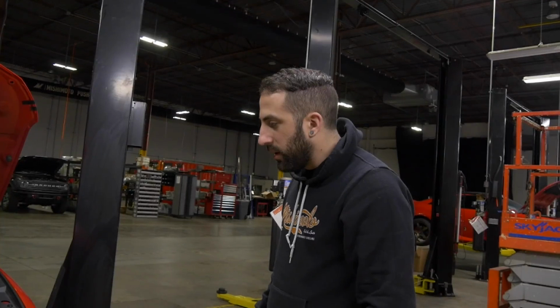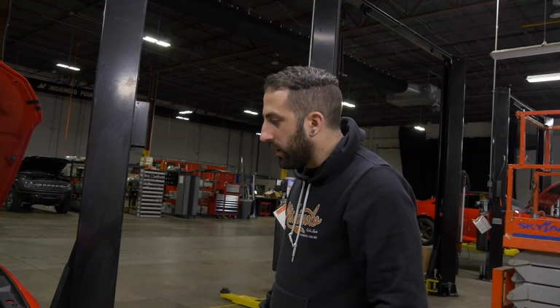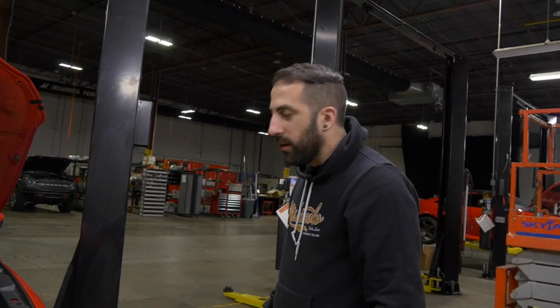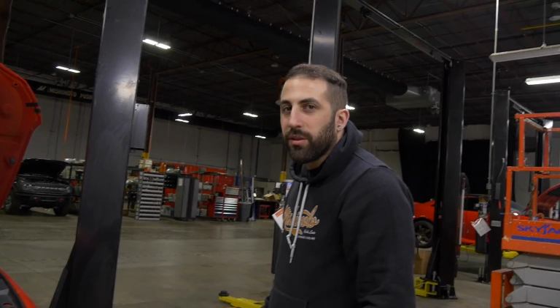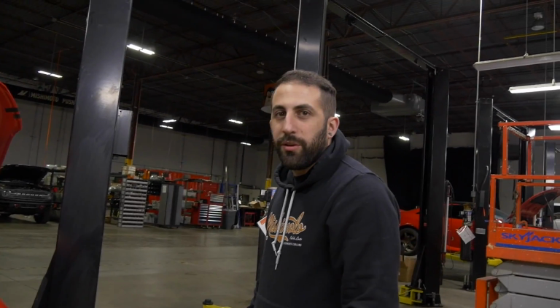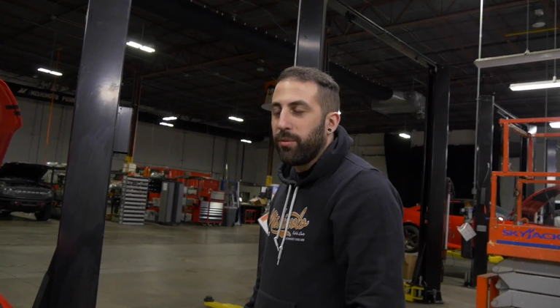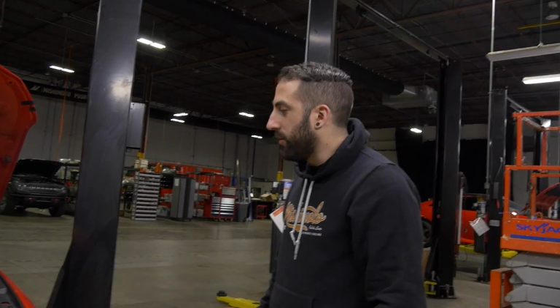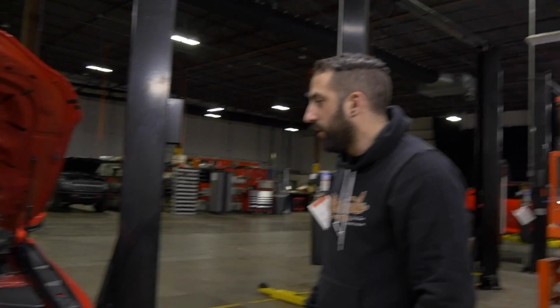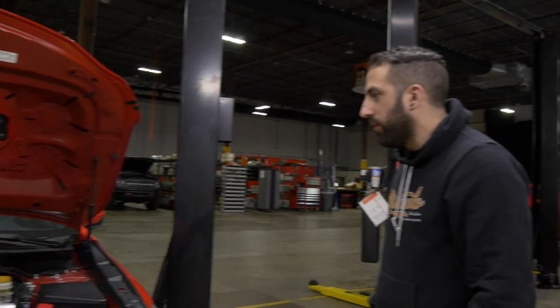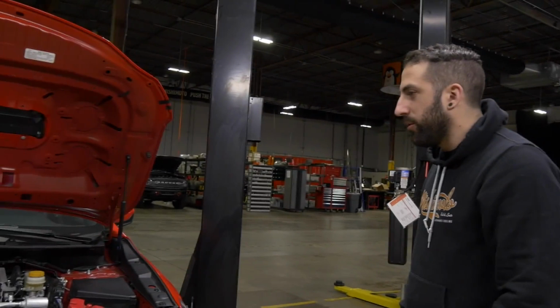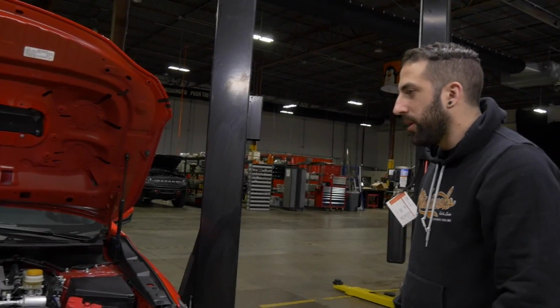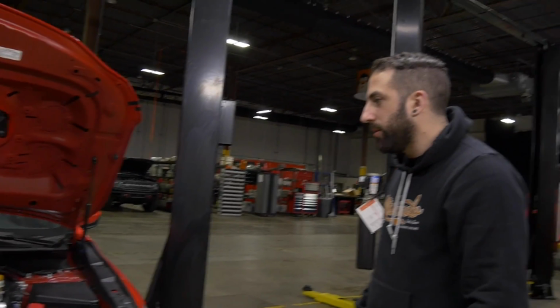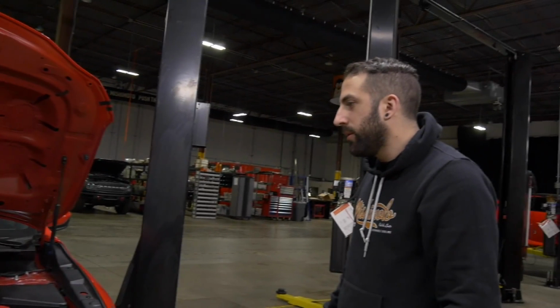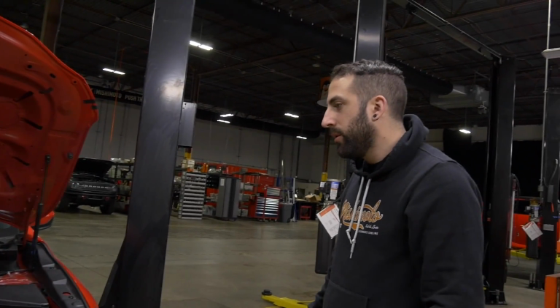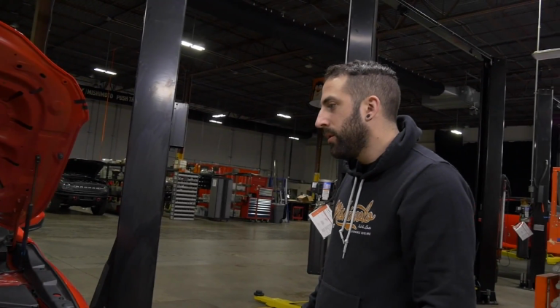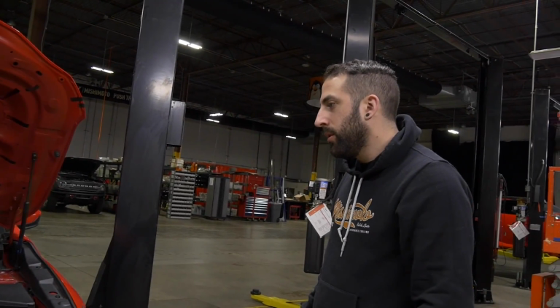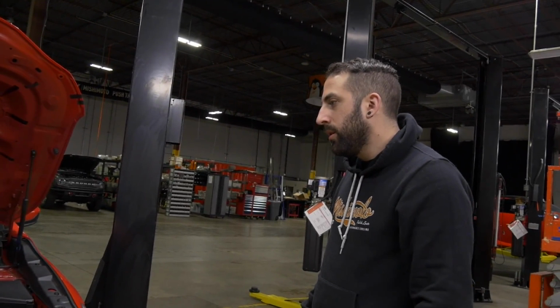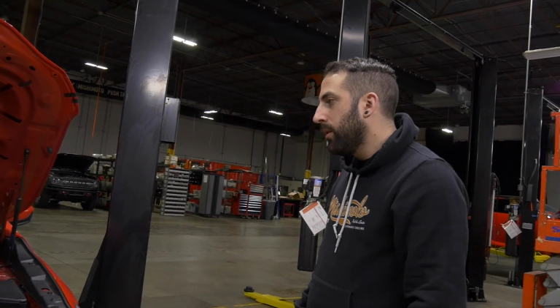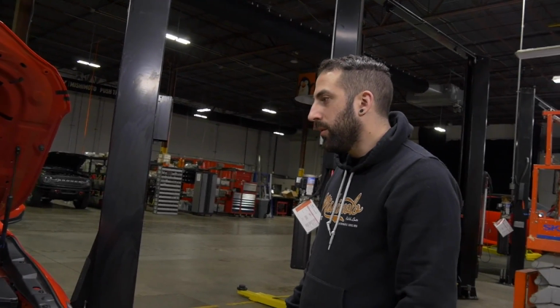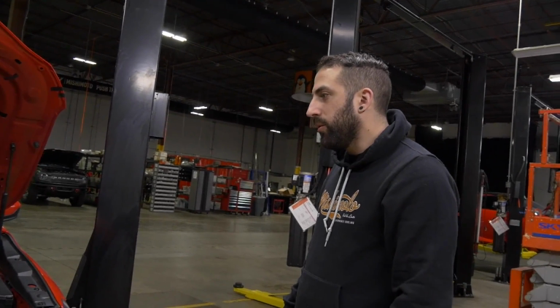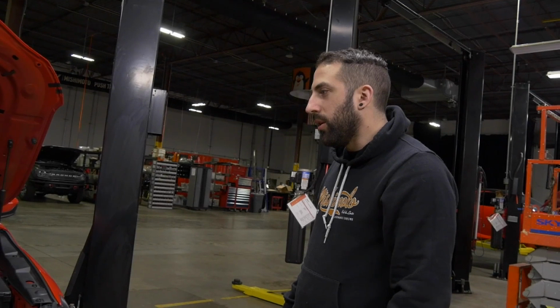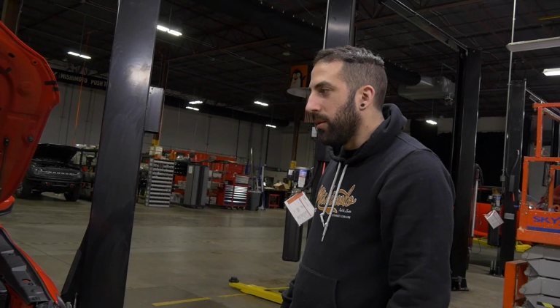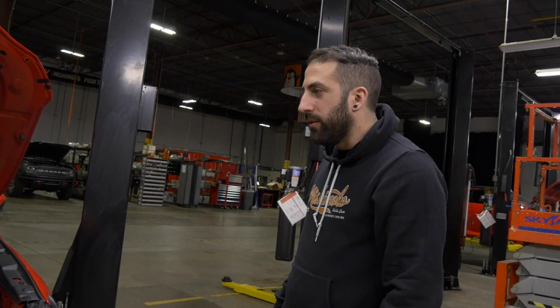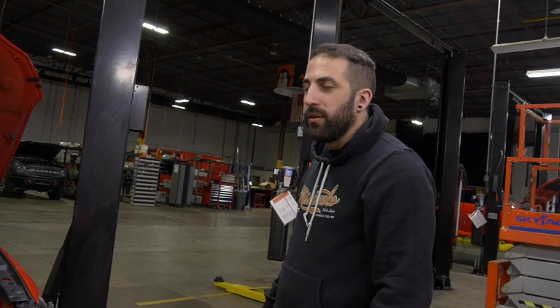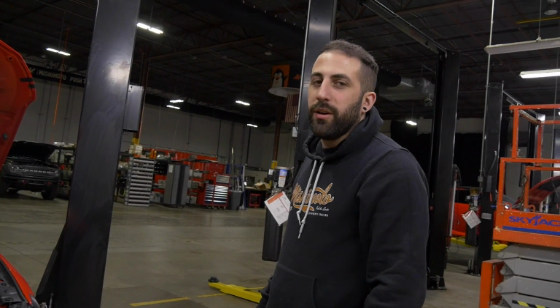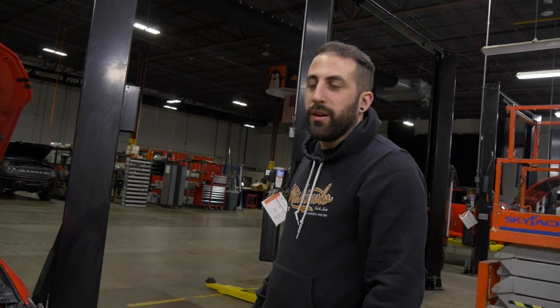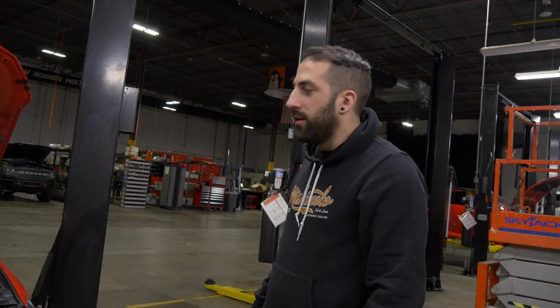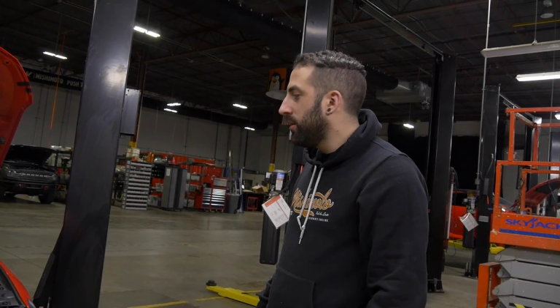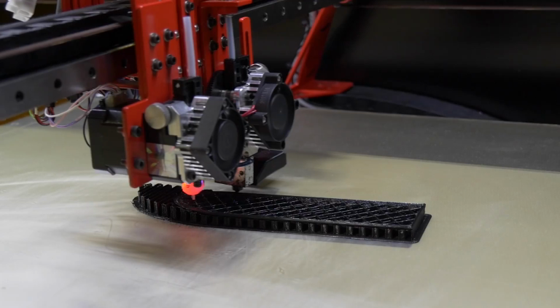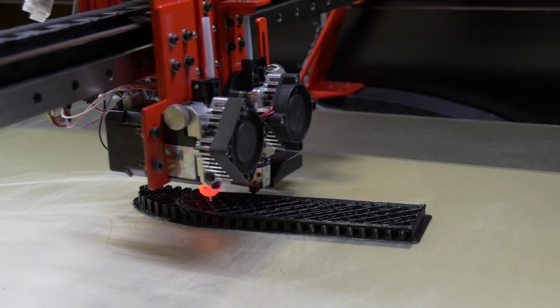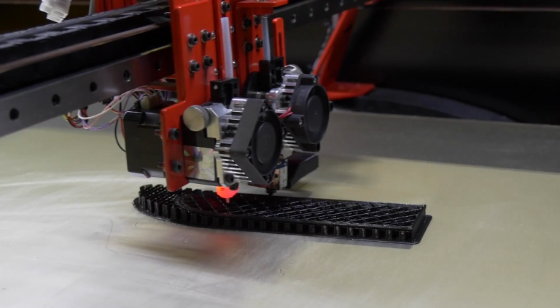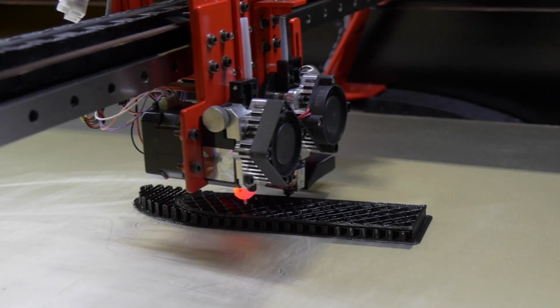Next, we'll 3D print all the charge pipes. We have one almost done right now.